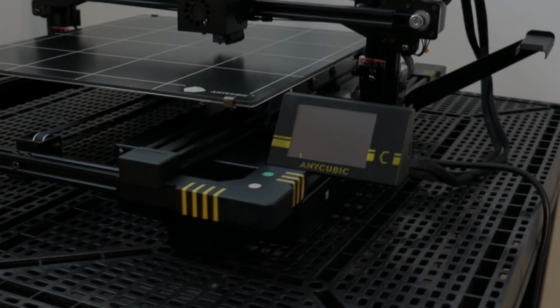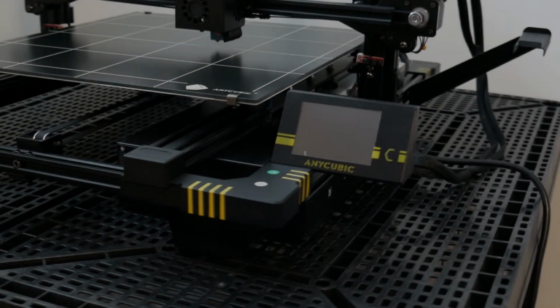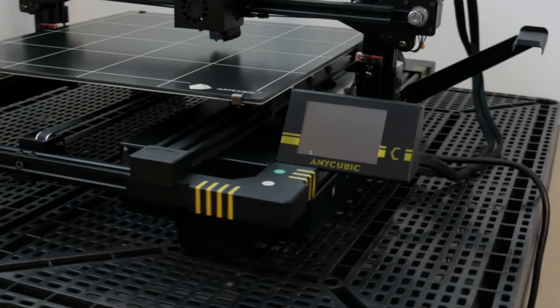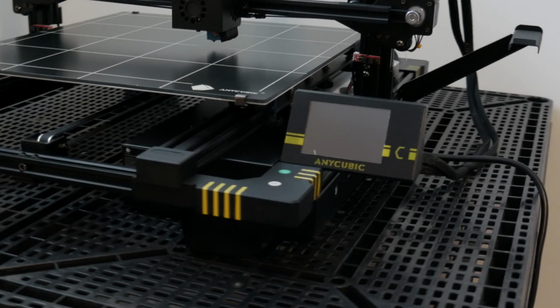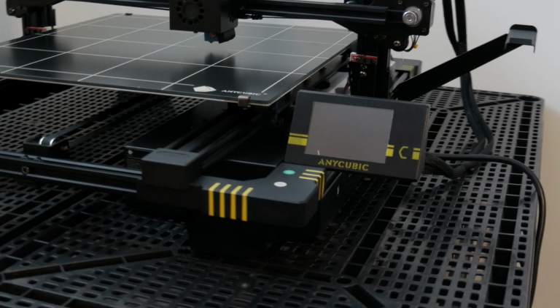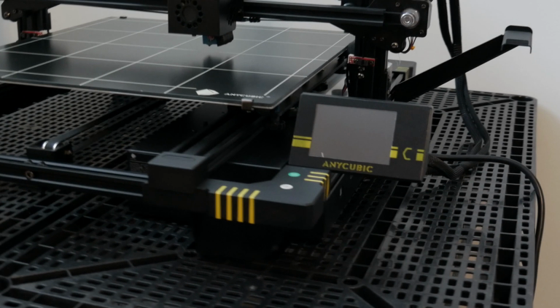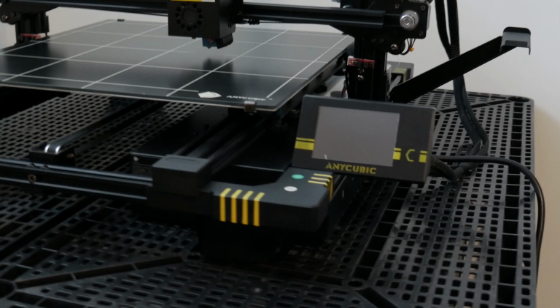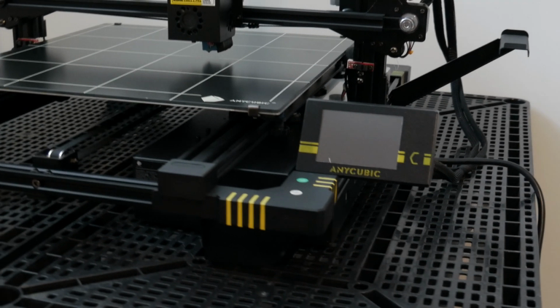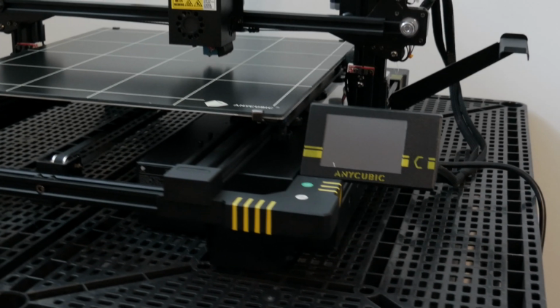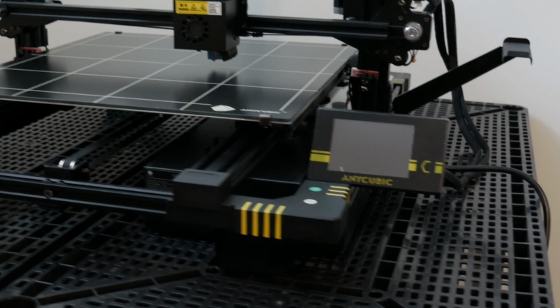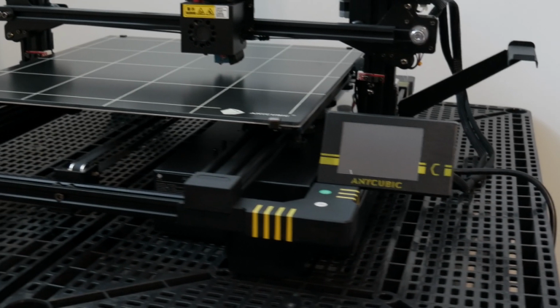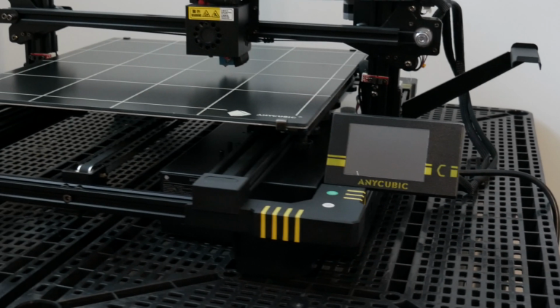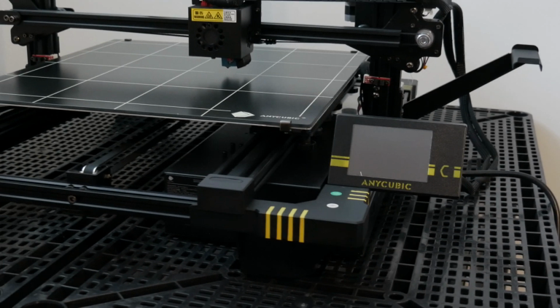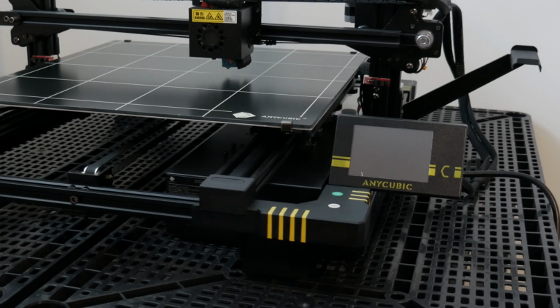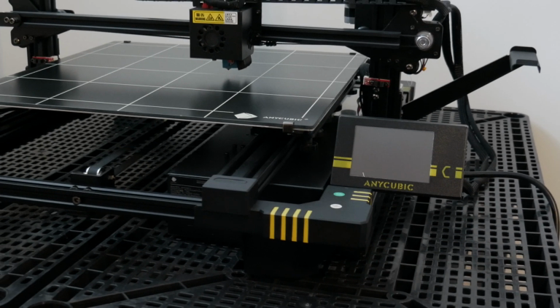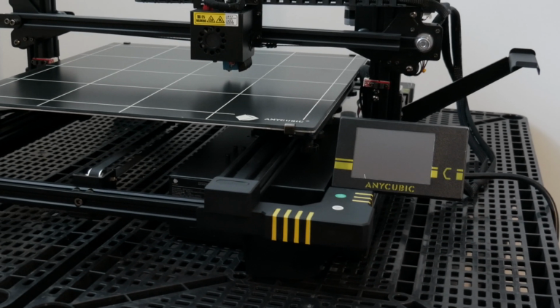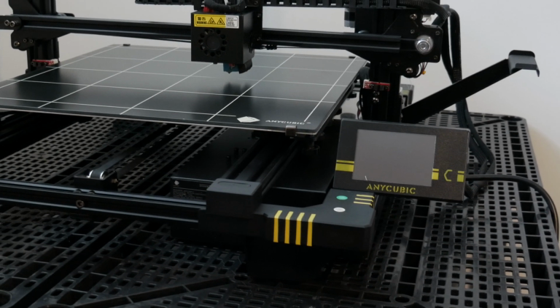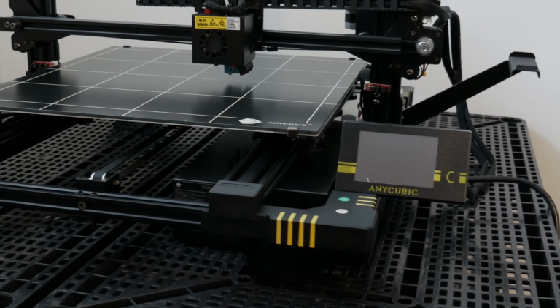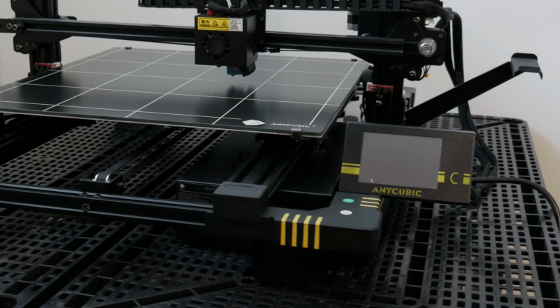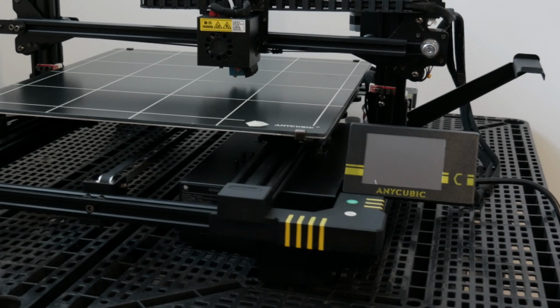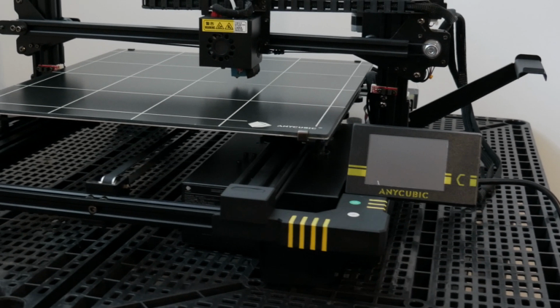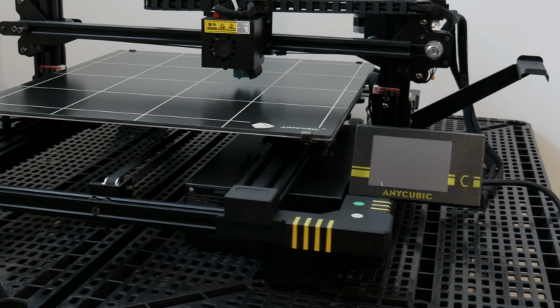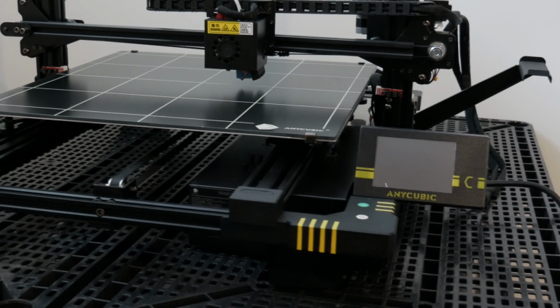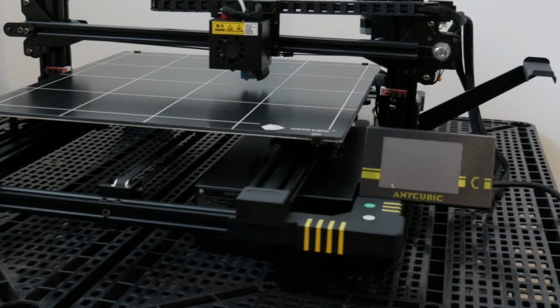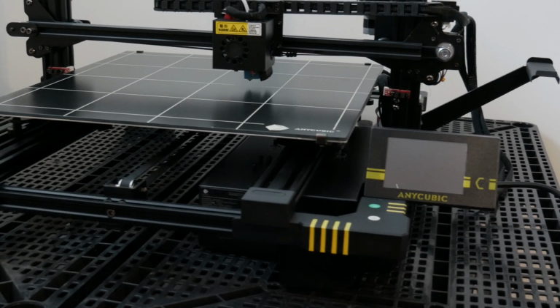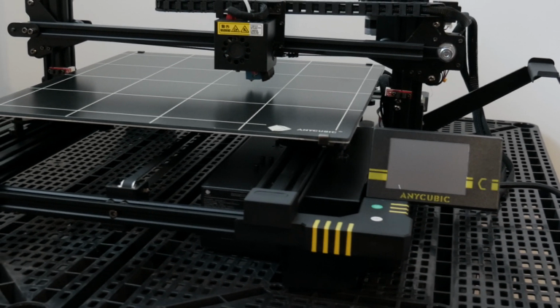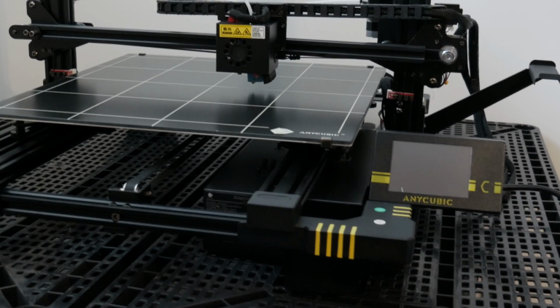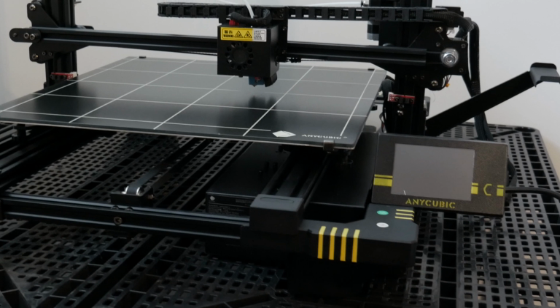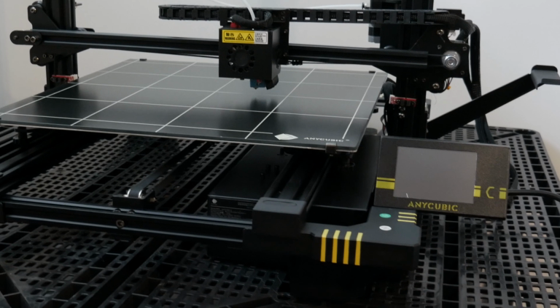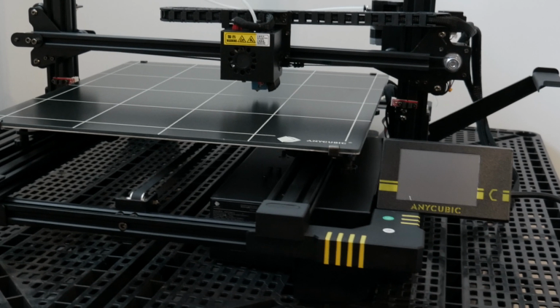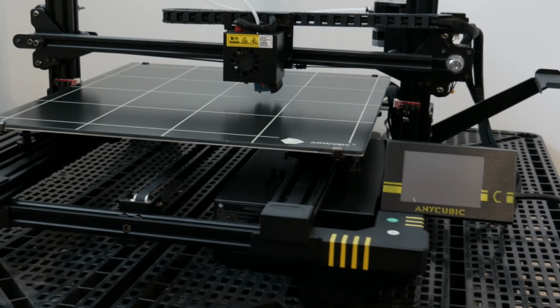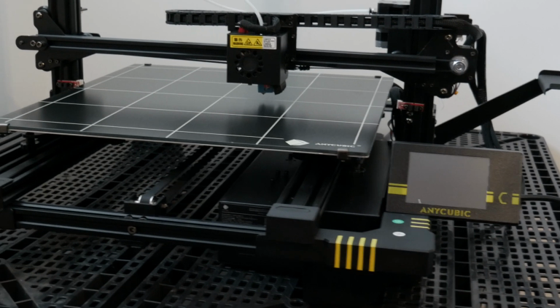What's up guys, it's Alex from APE and today I'll be showing you my new 3D printer.